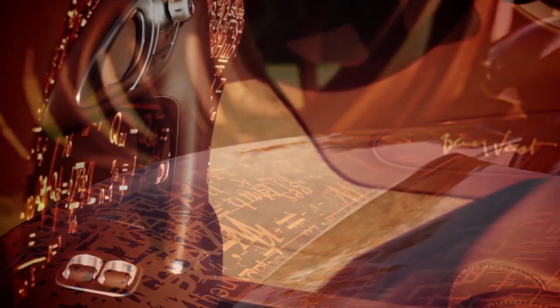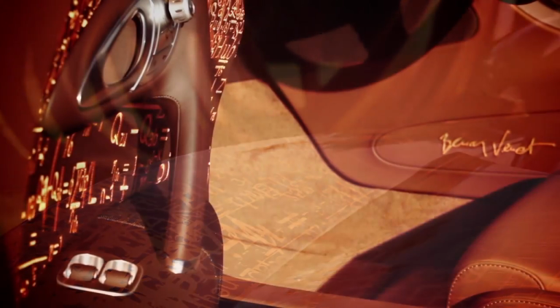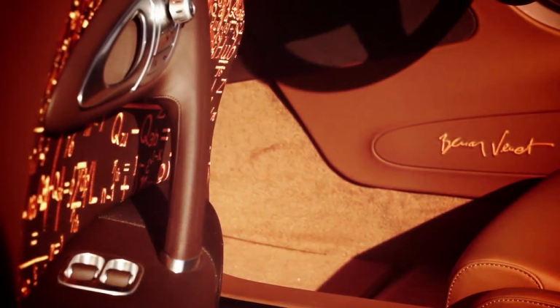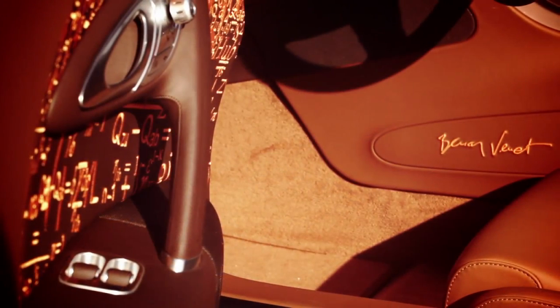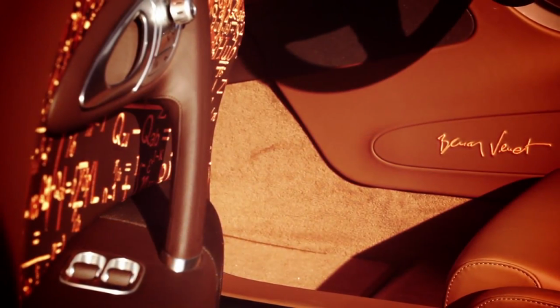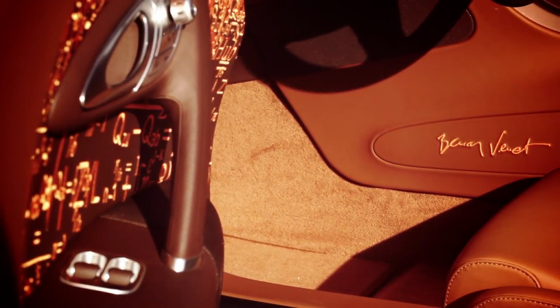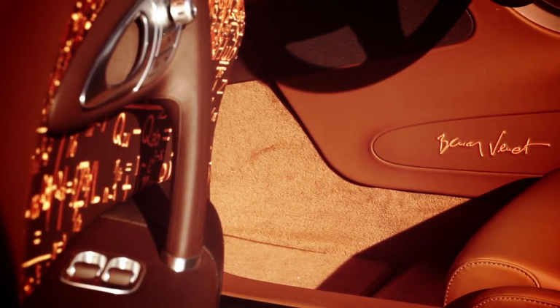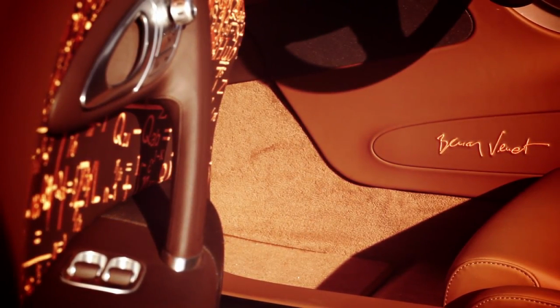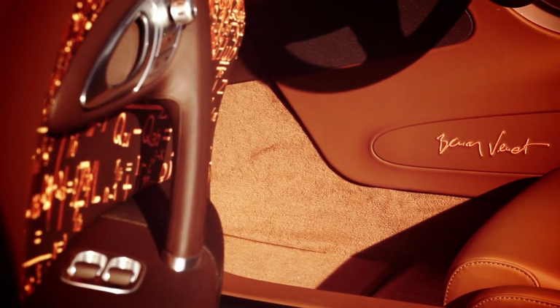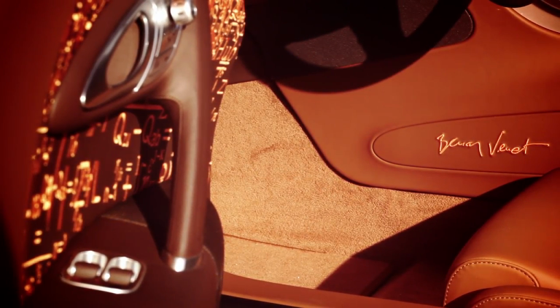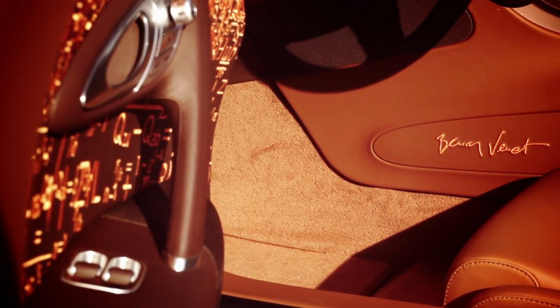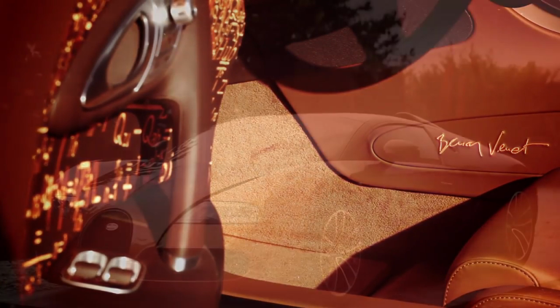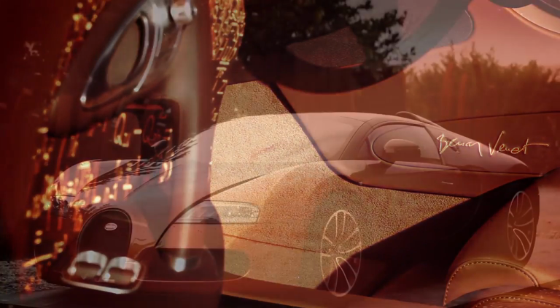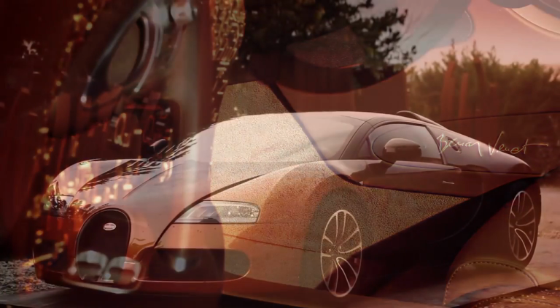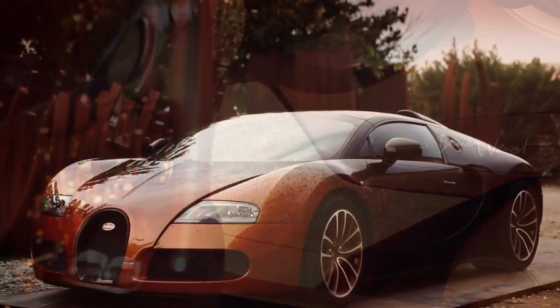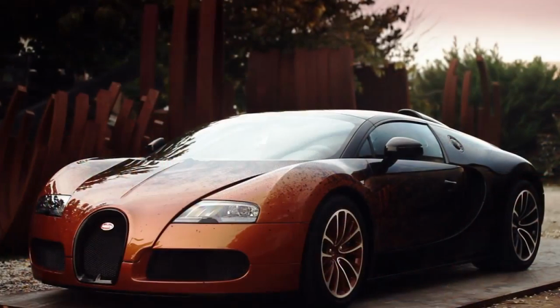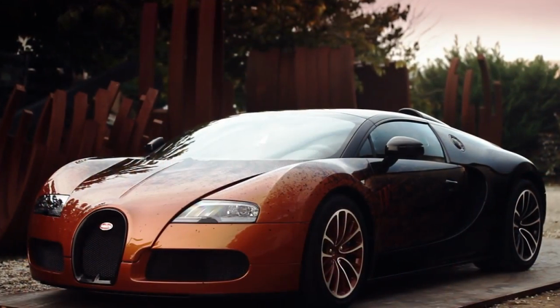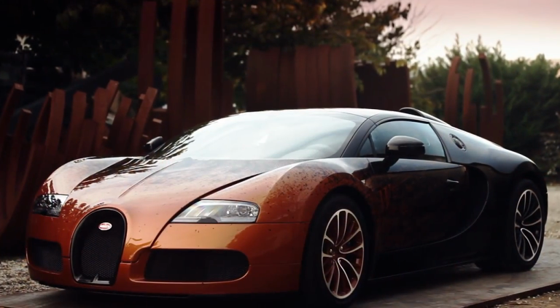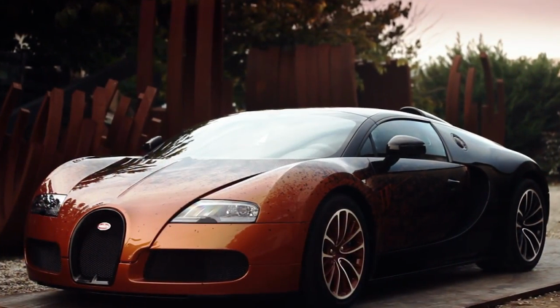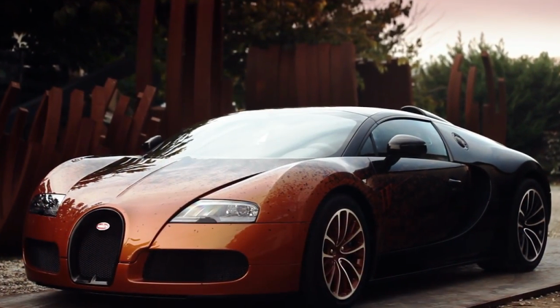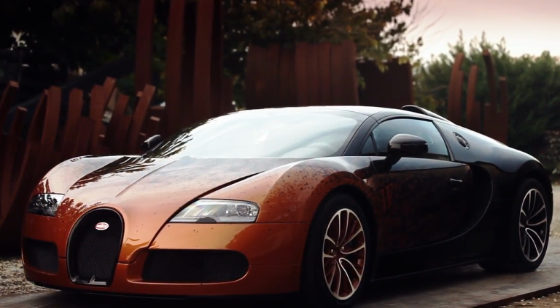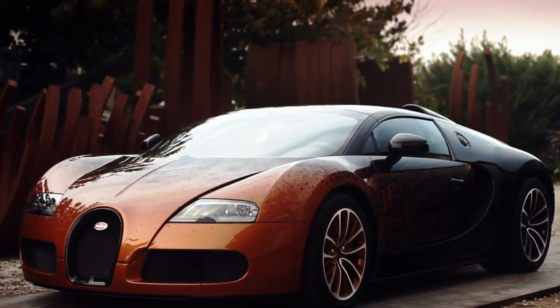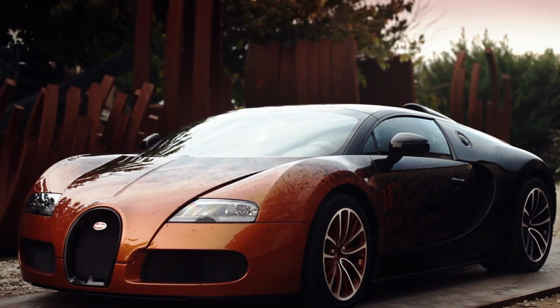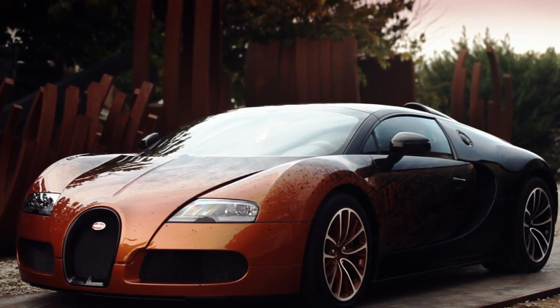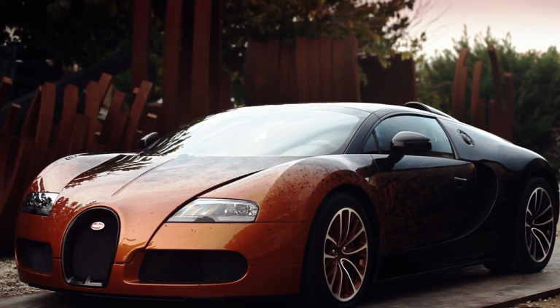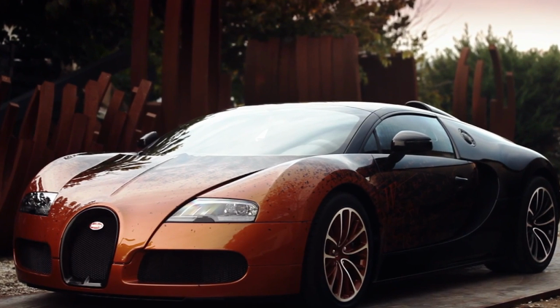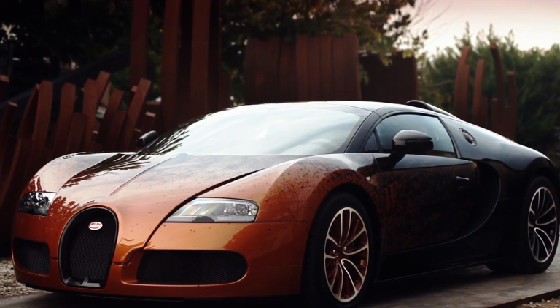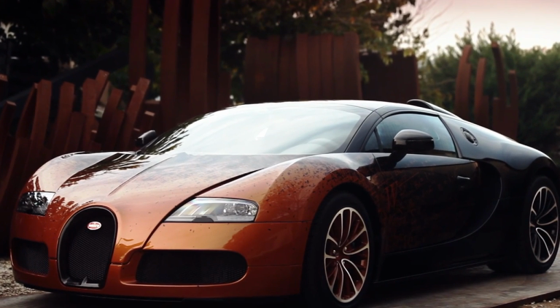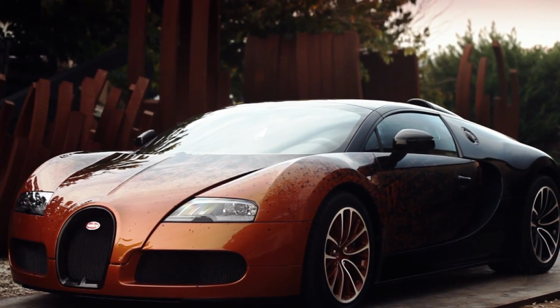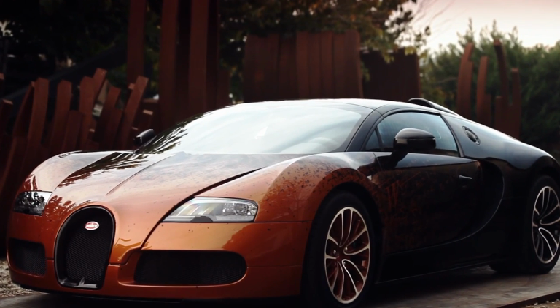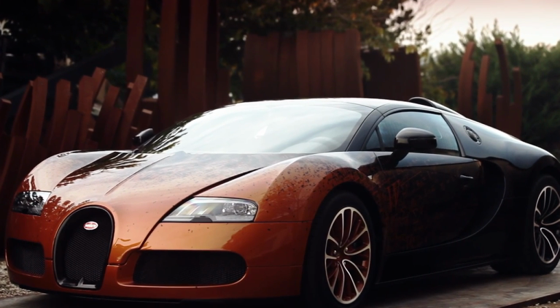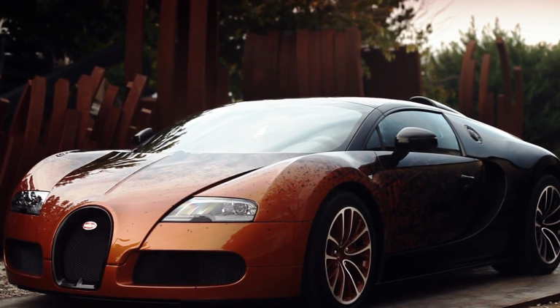Everything is at the top — that's why I'm so honored to have worked on a car like that one.